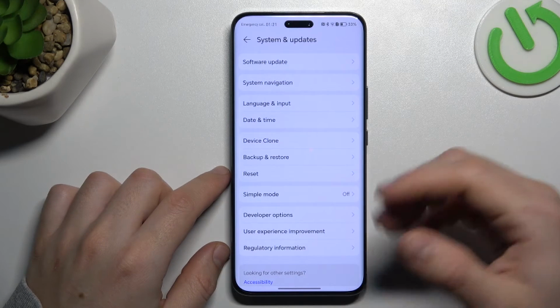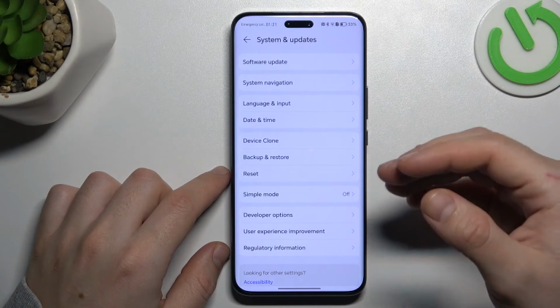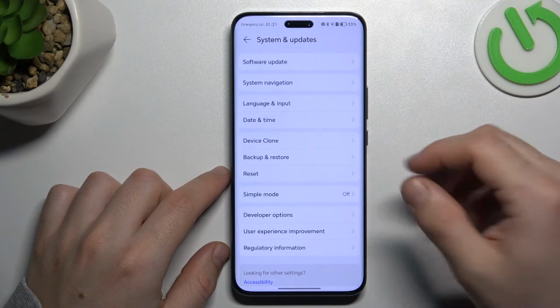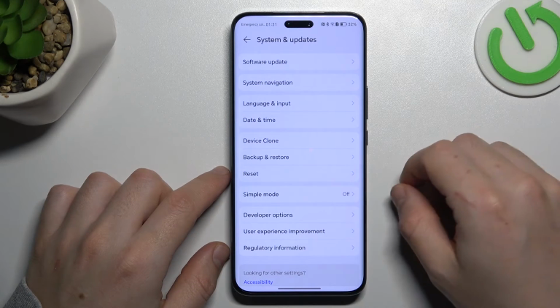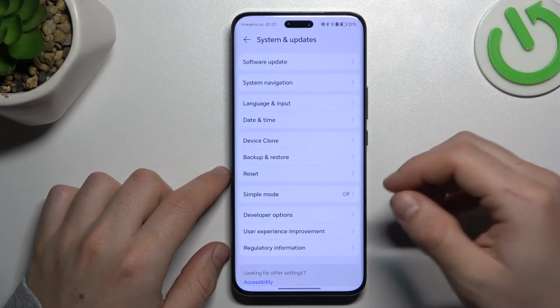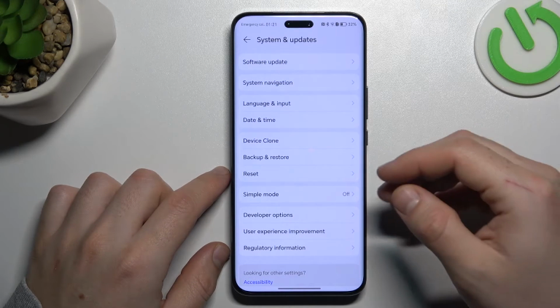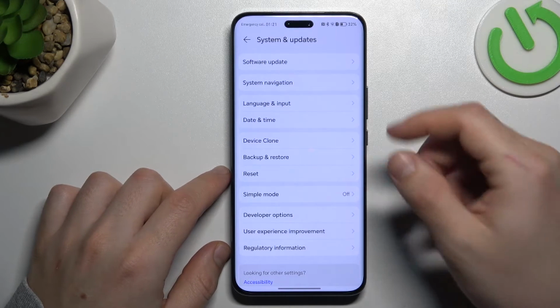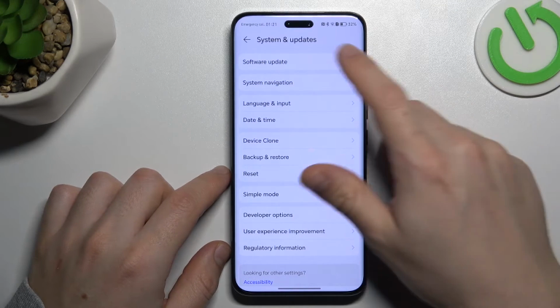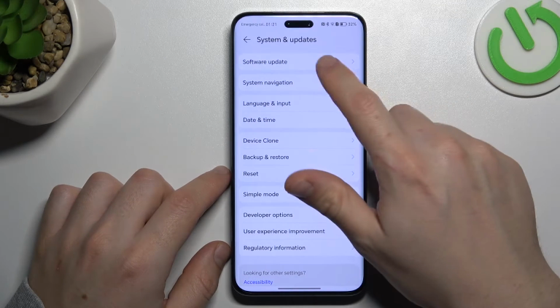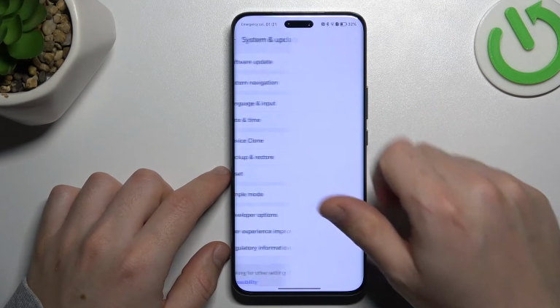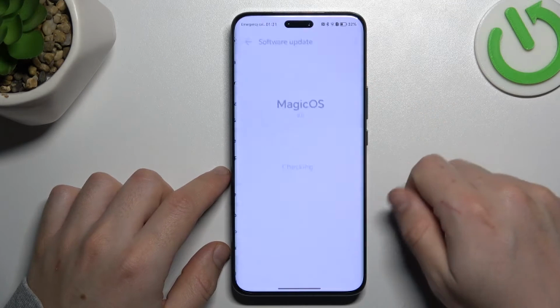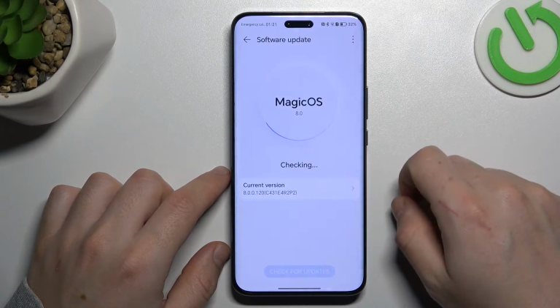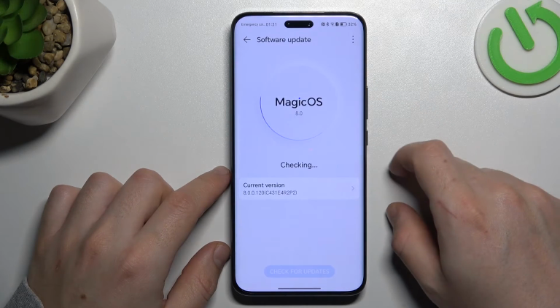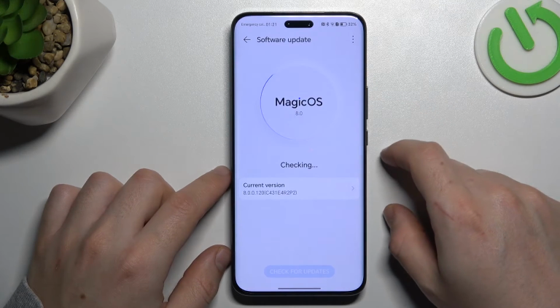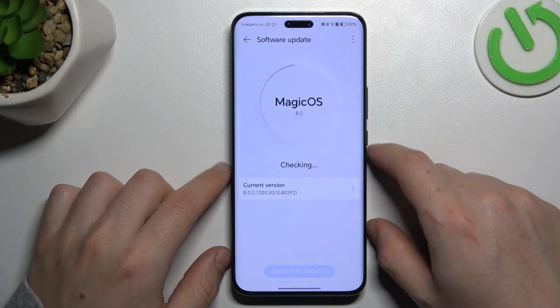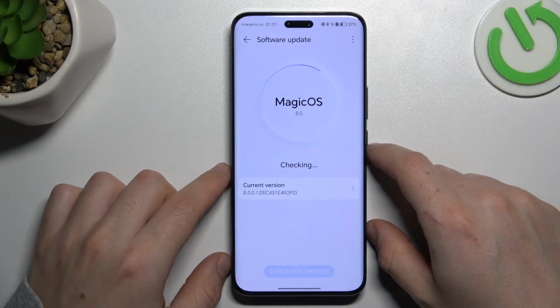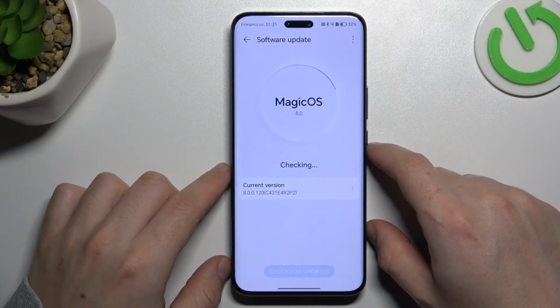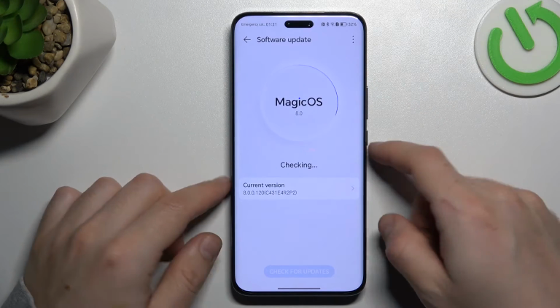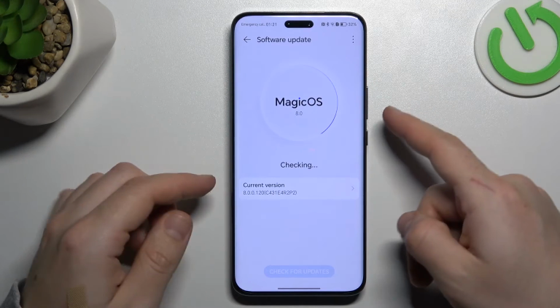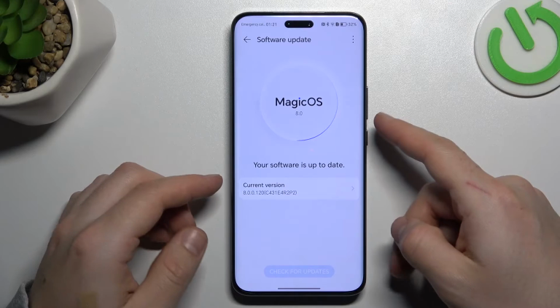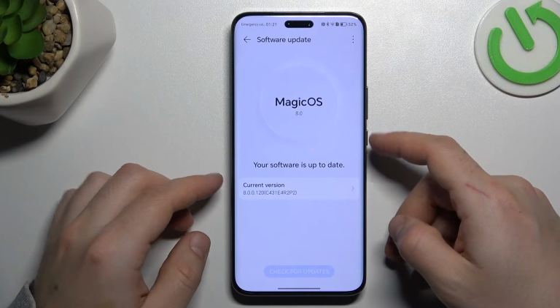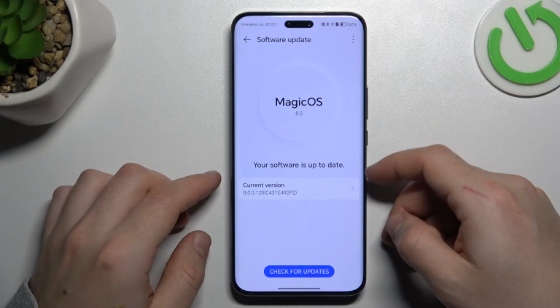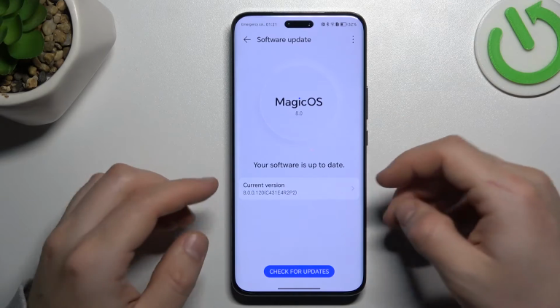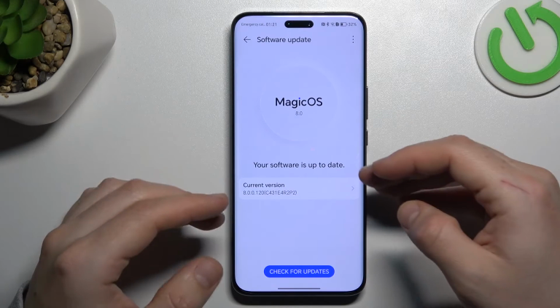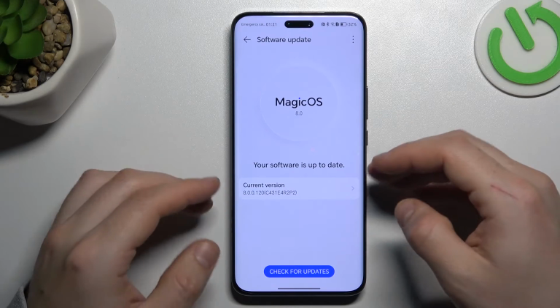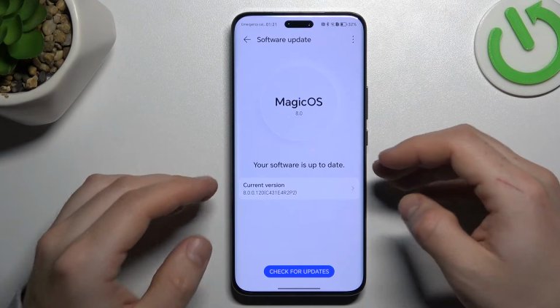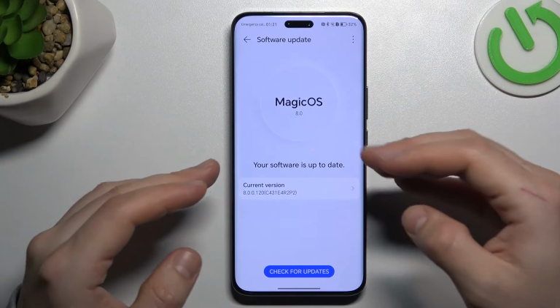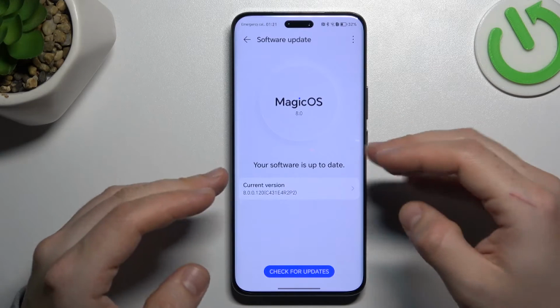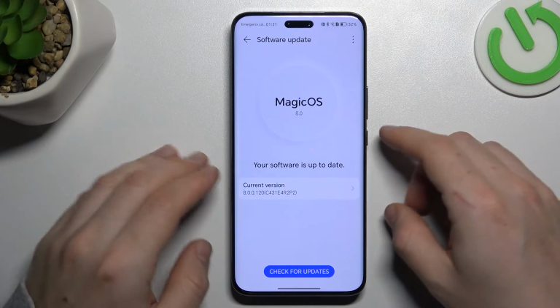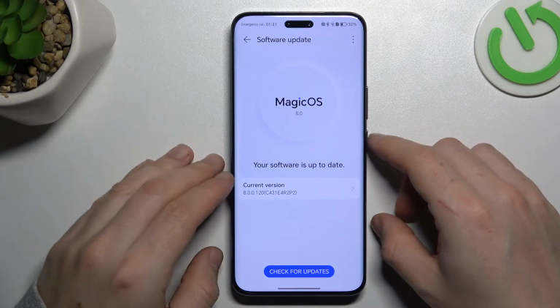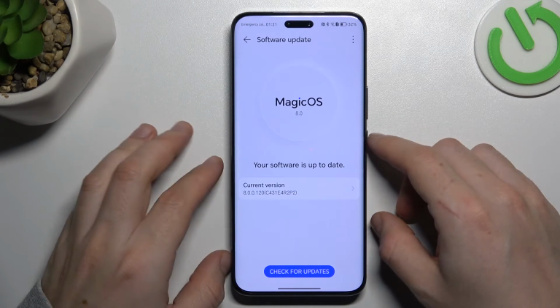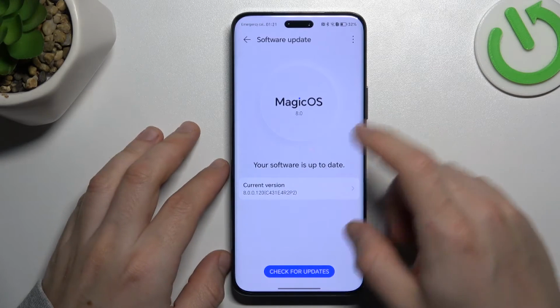In the next step, you can also try to upgrade your system. Go to Check for Updates, and if an update is available, install it and check for your device again.